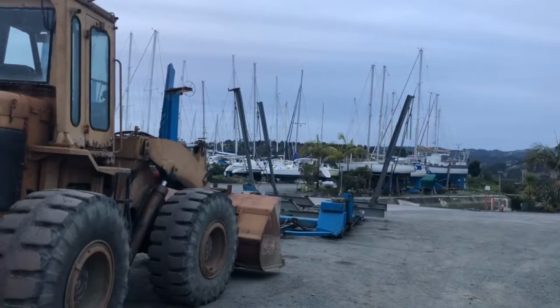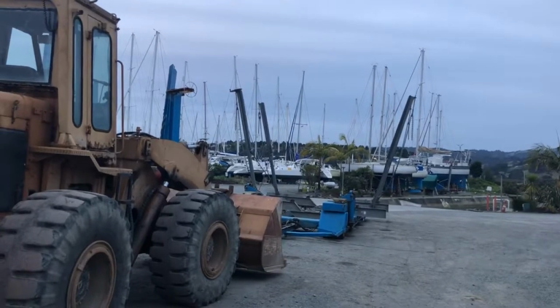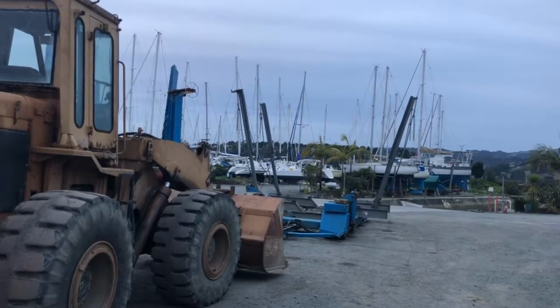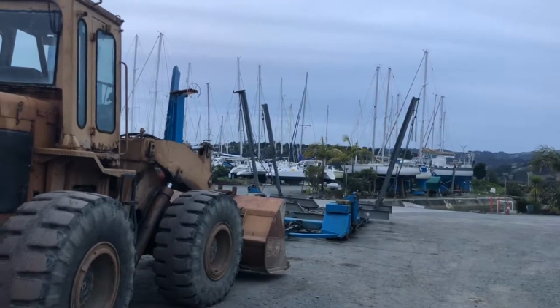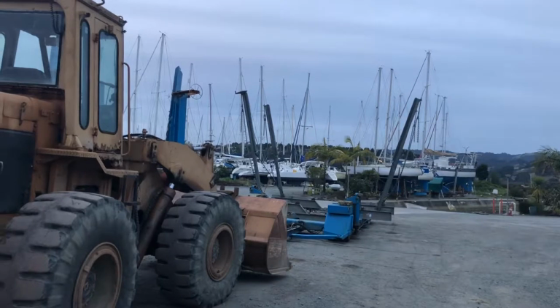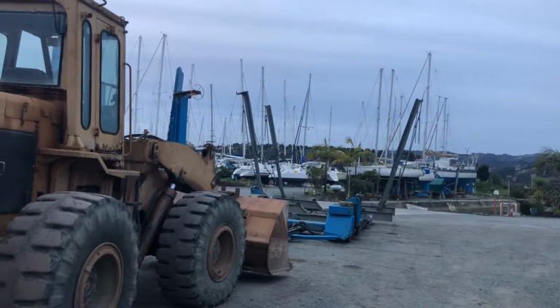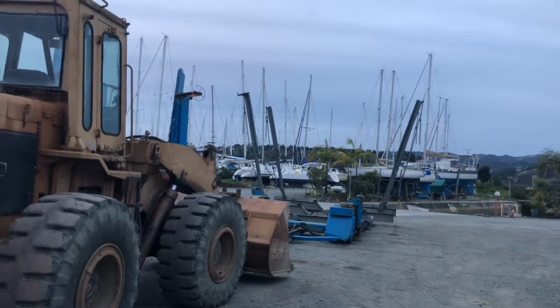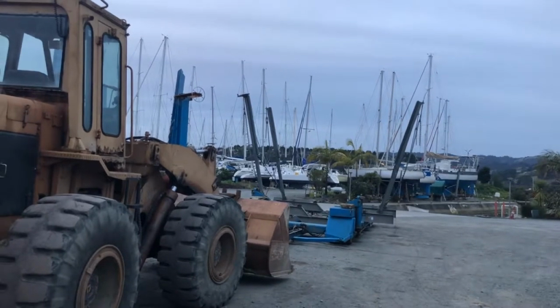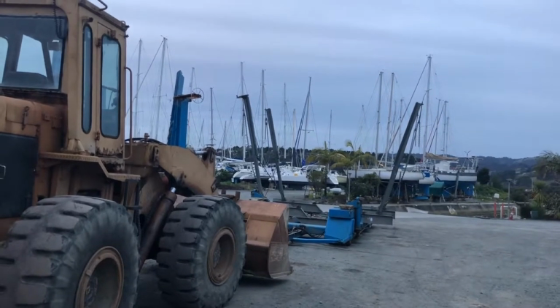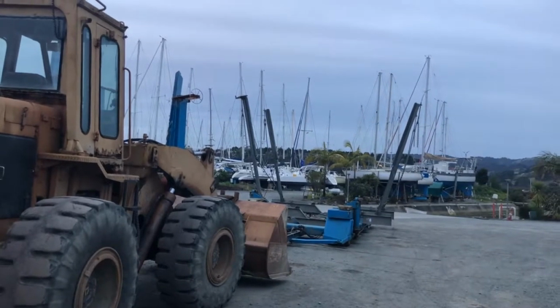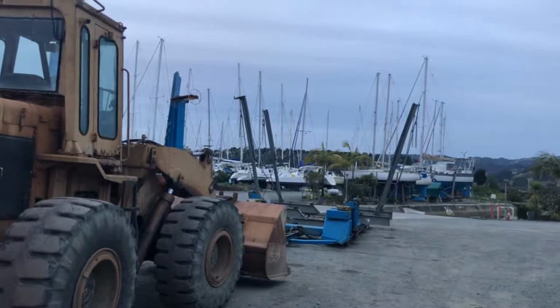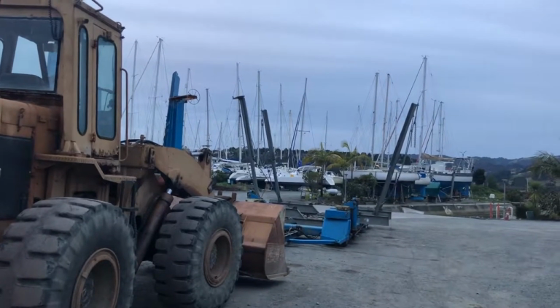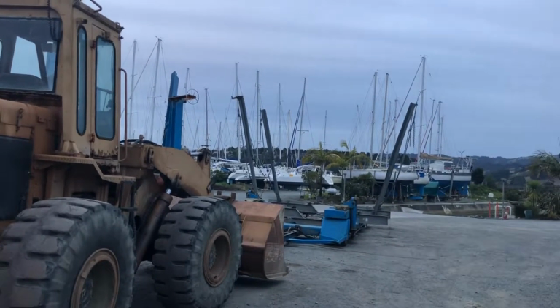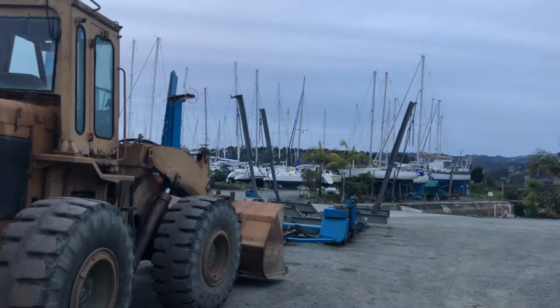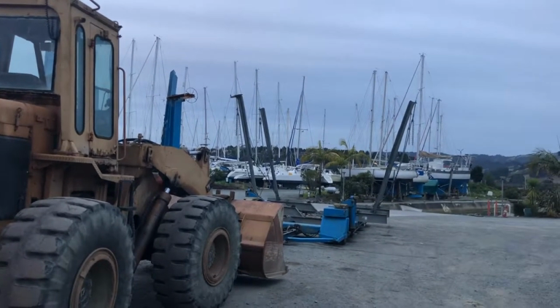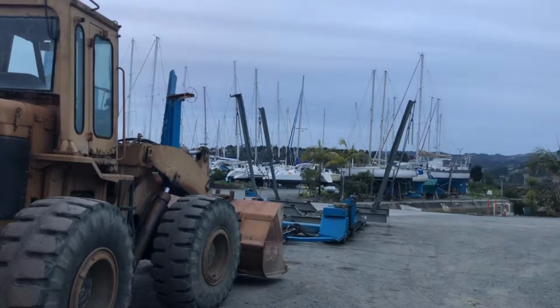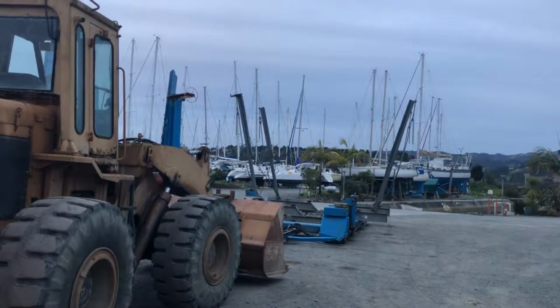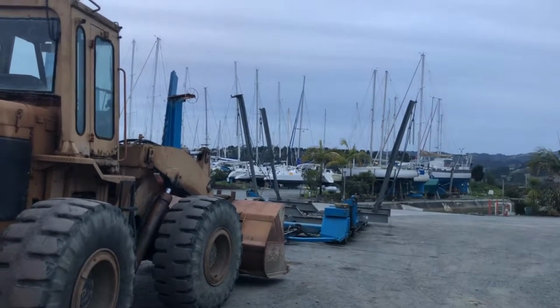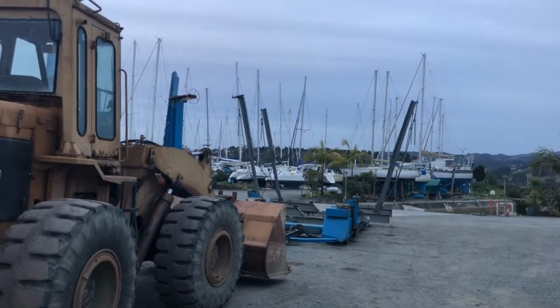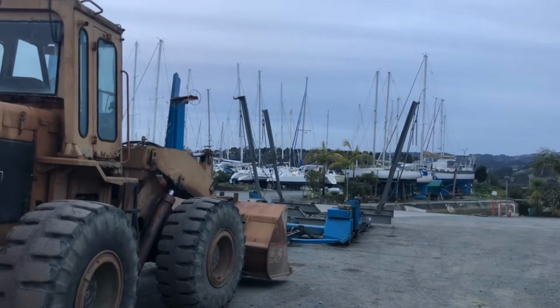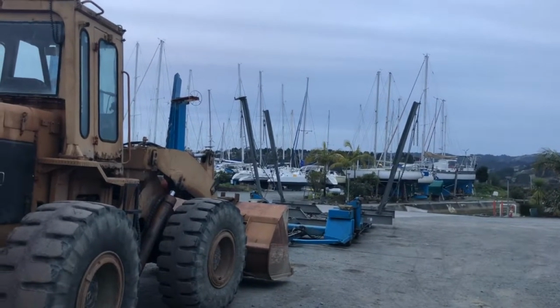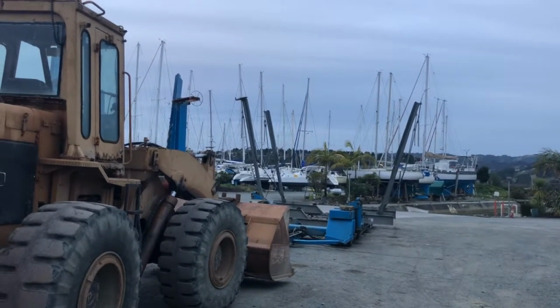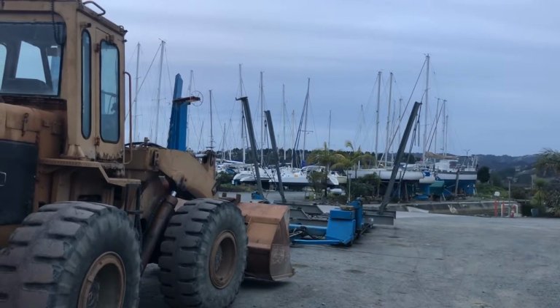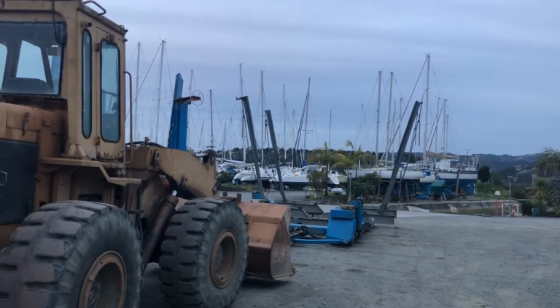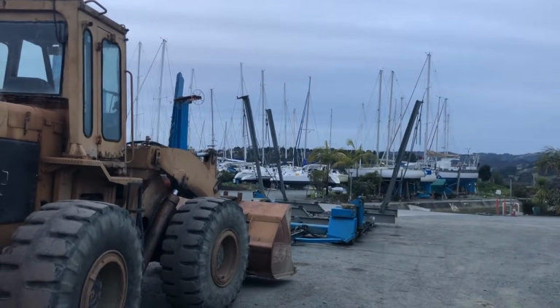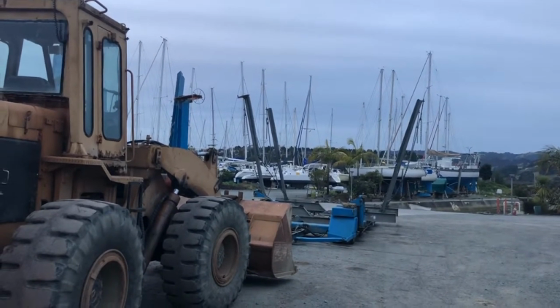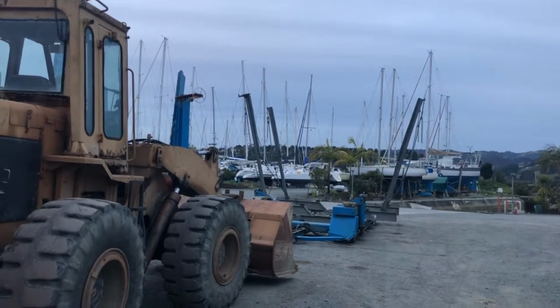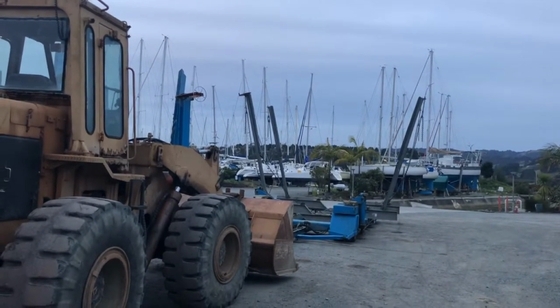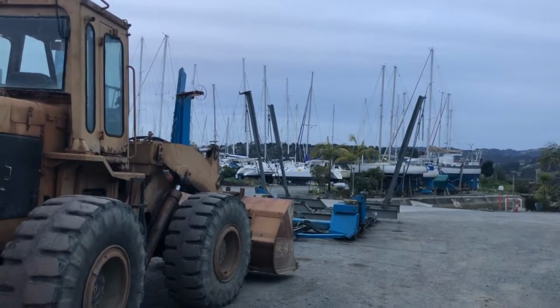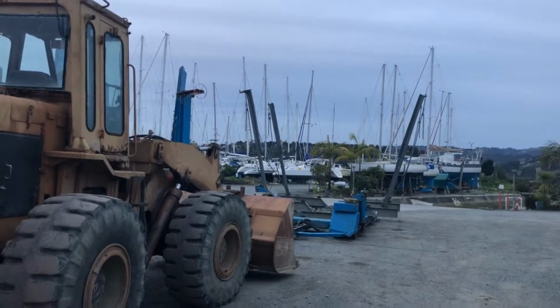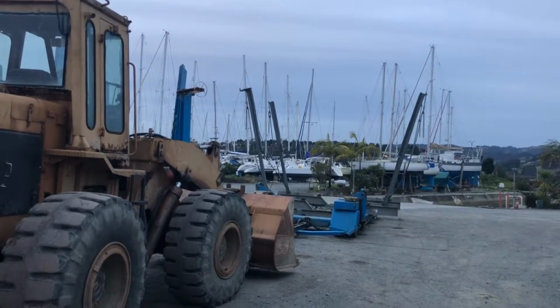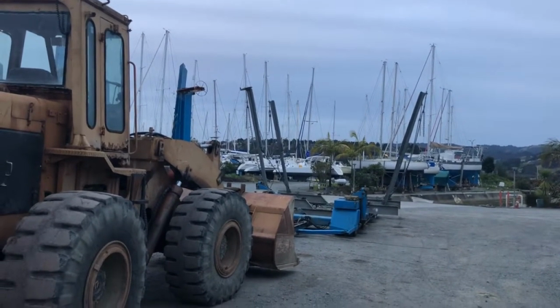Looks like they're ready for another monohull of some description to come out tomorrow.